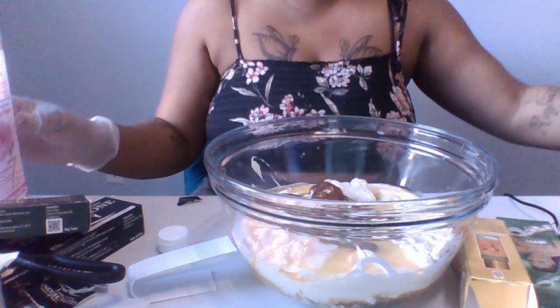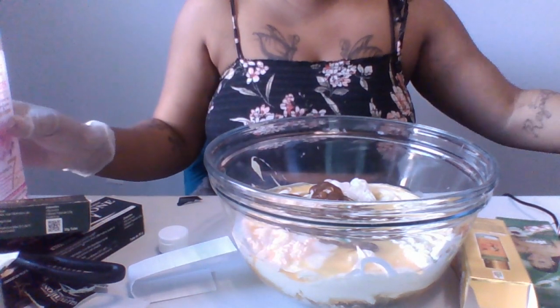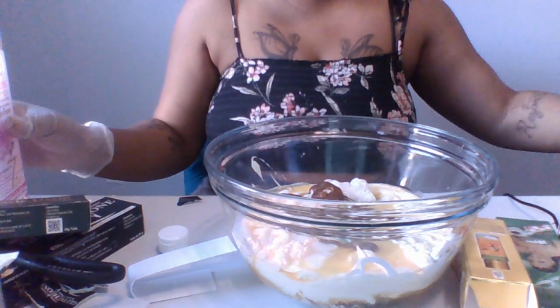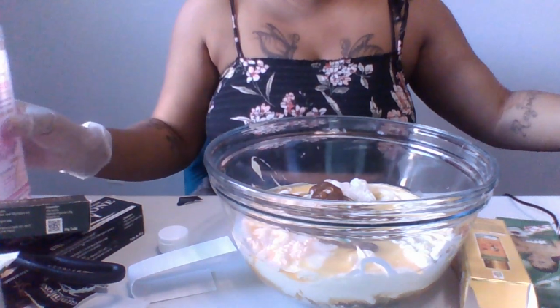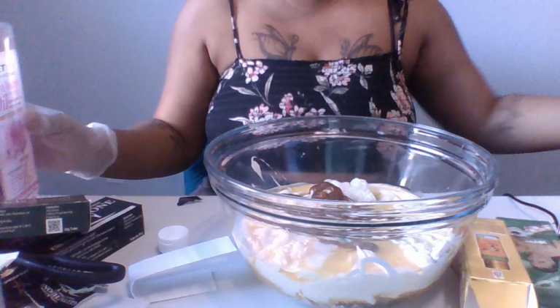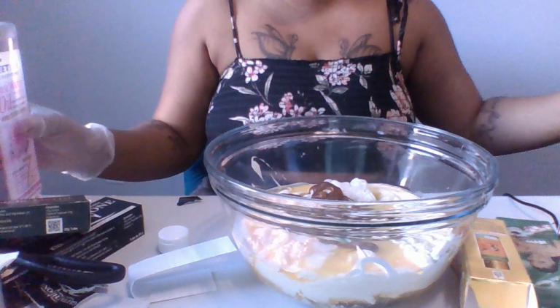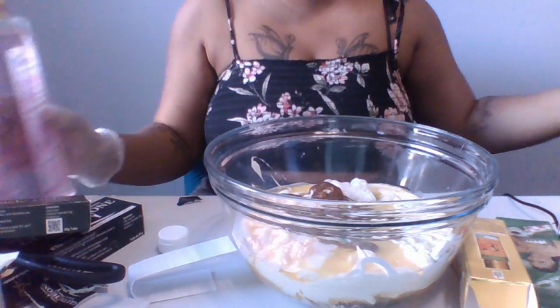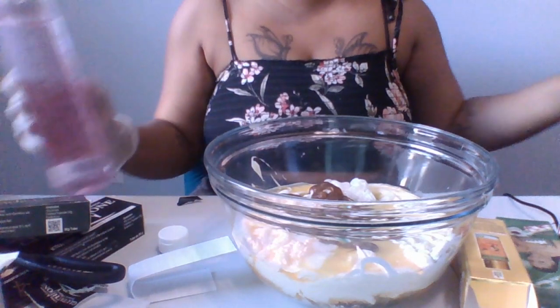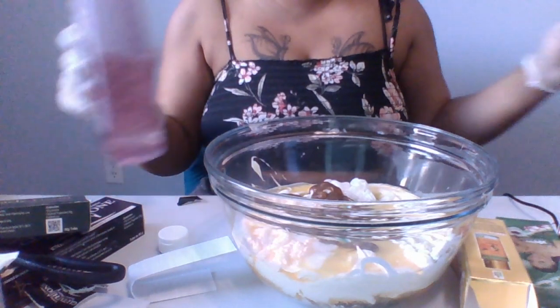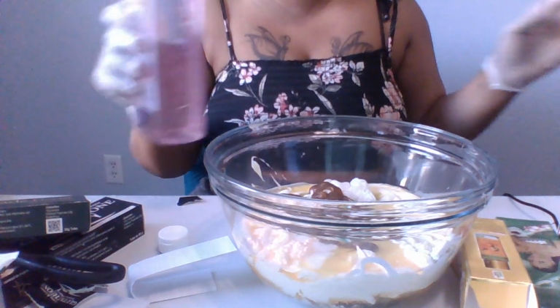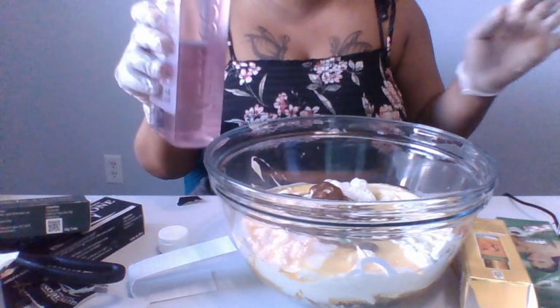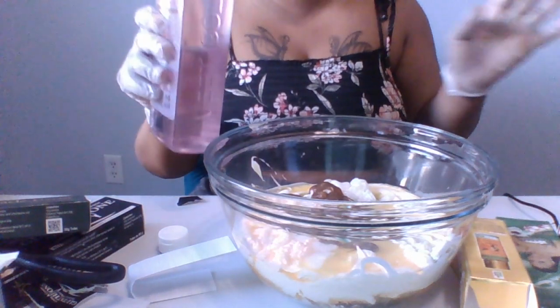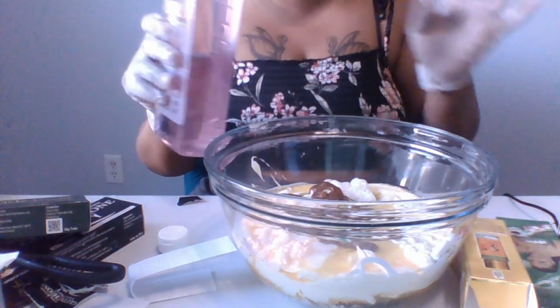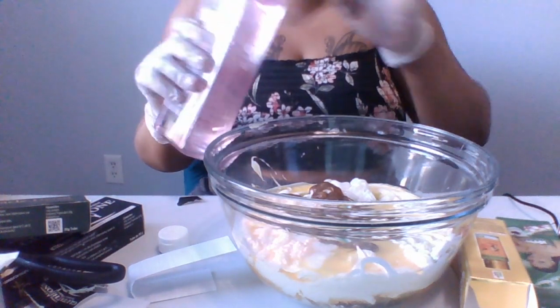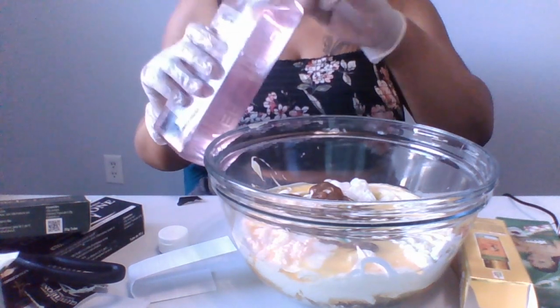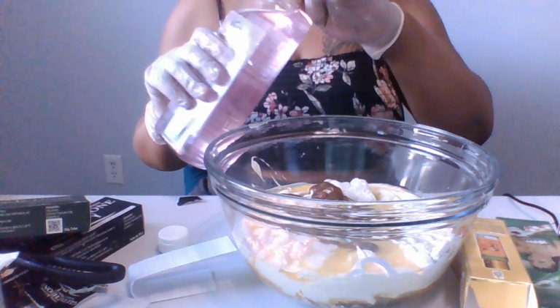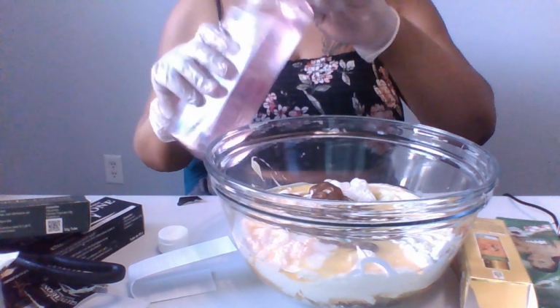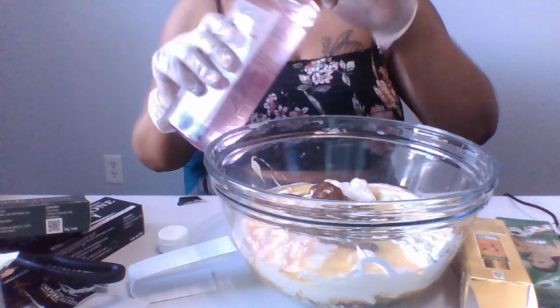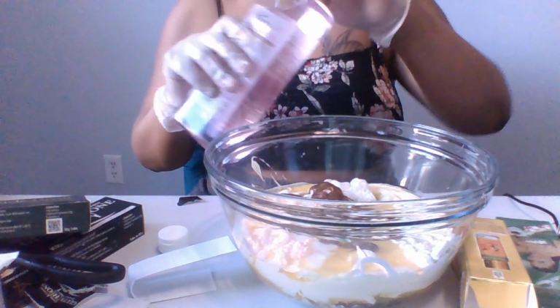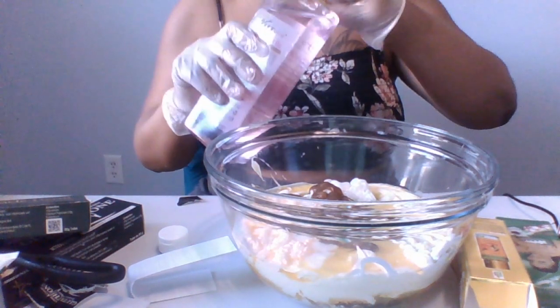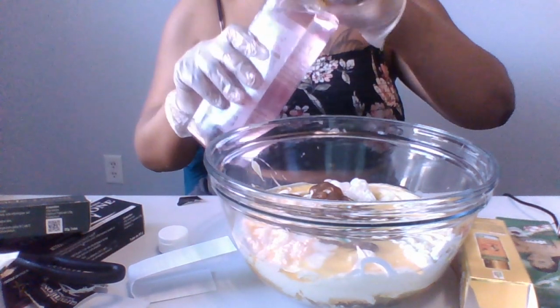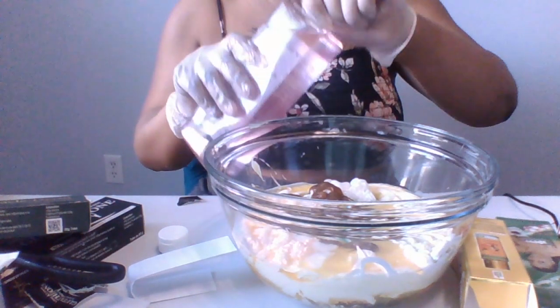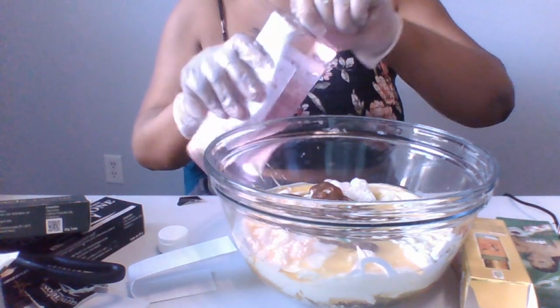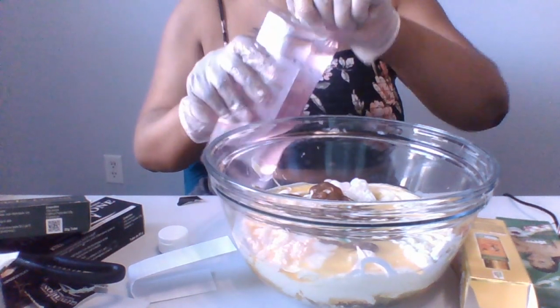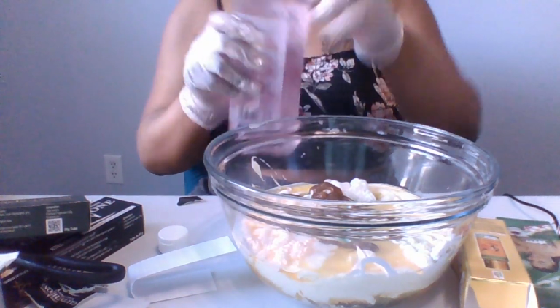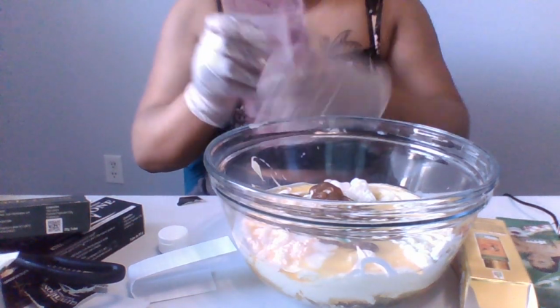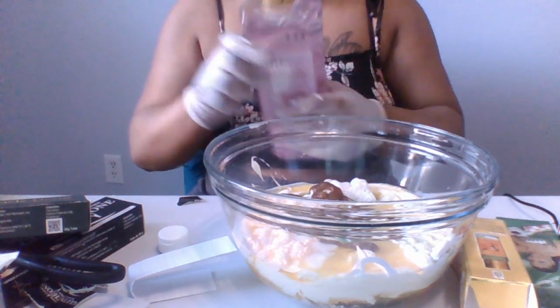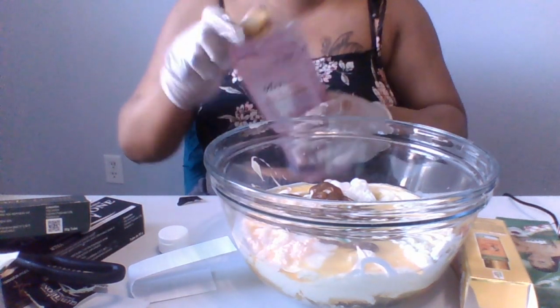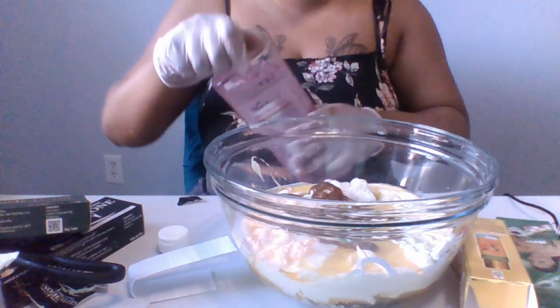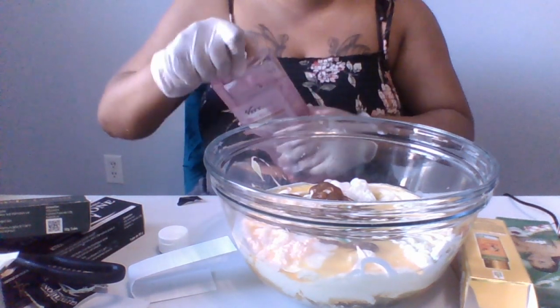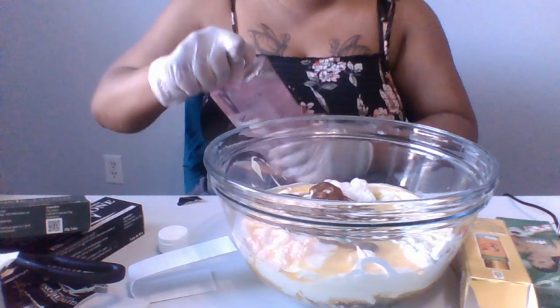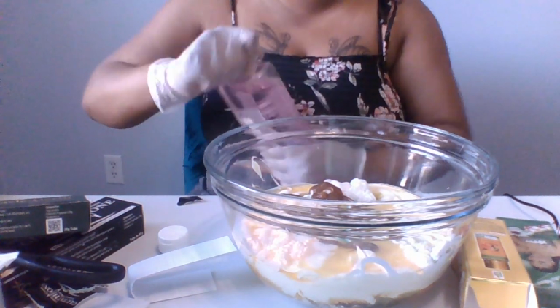Next I'm going to be using my Rose Water Beef Gold oil.